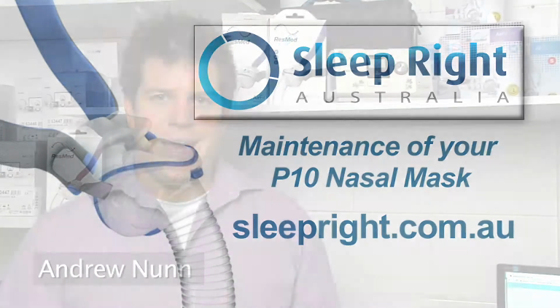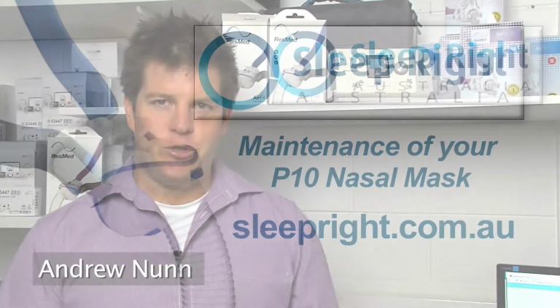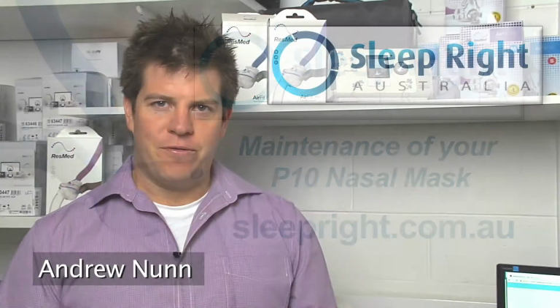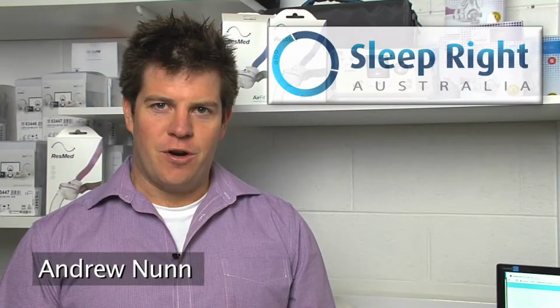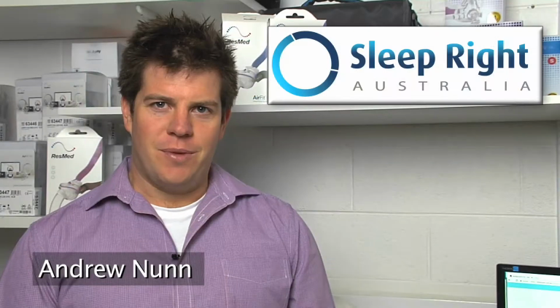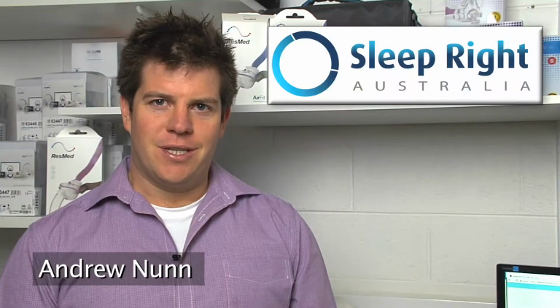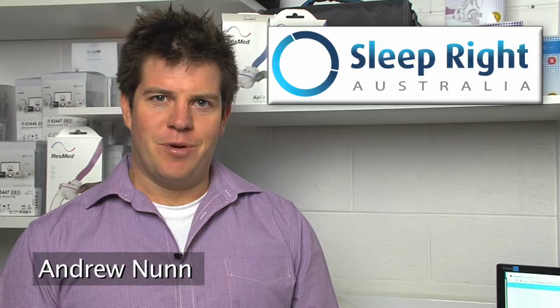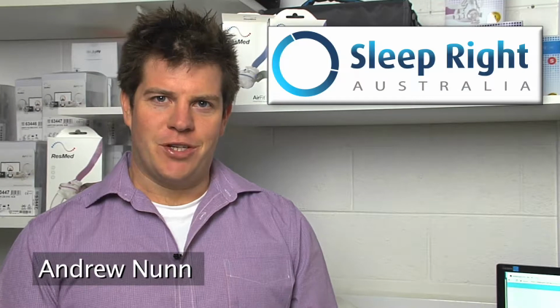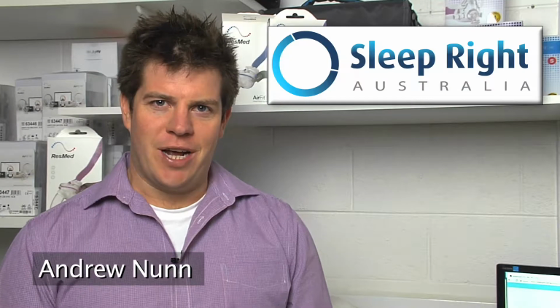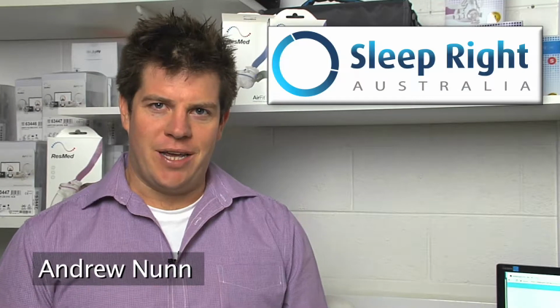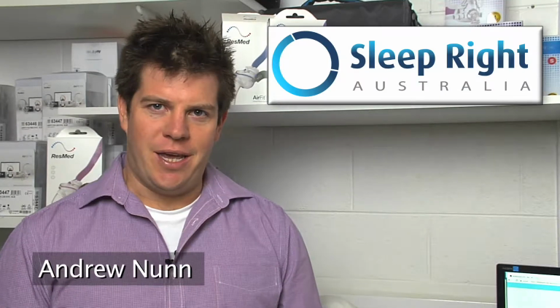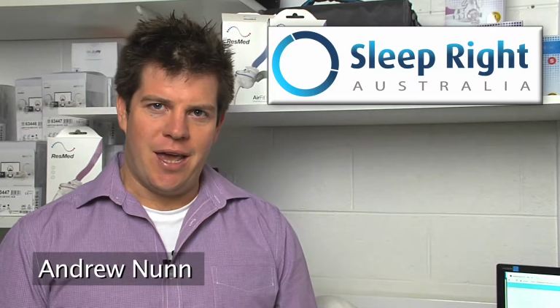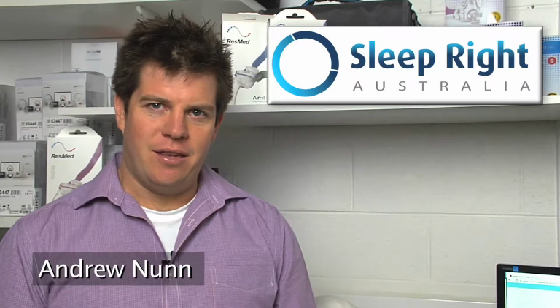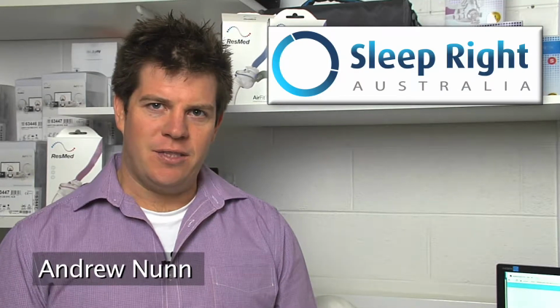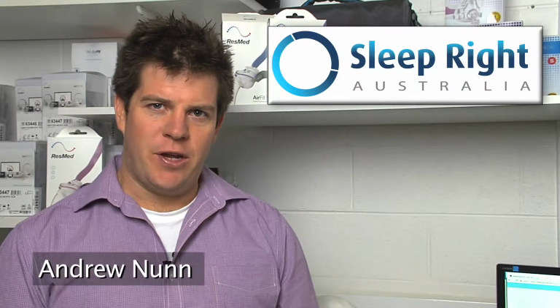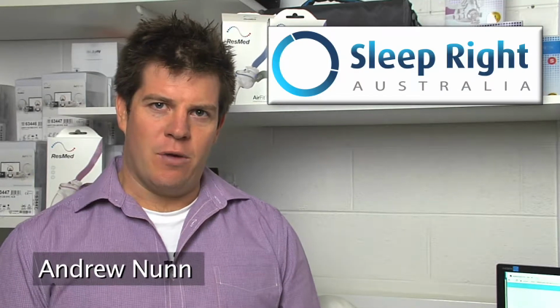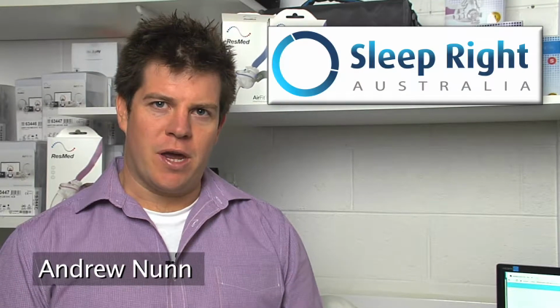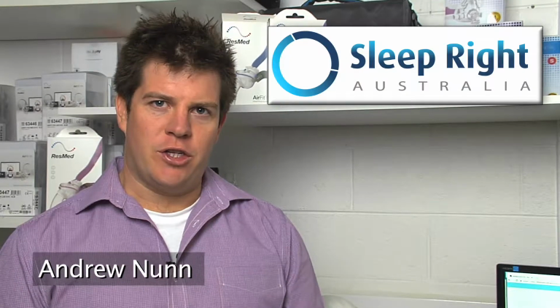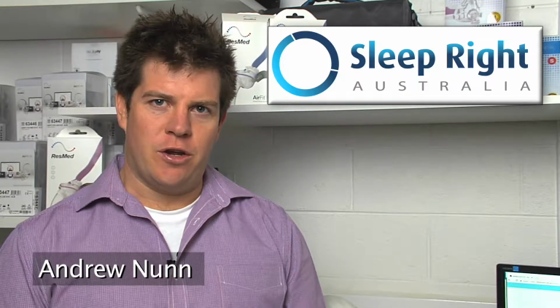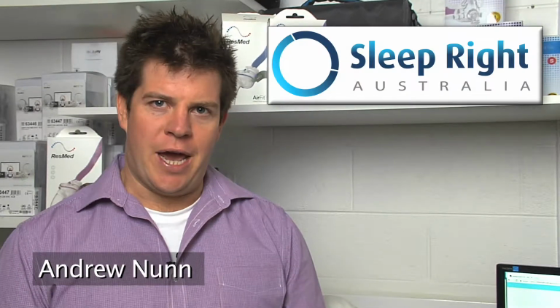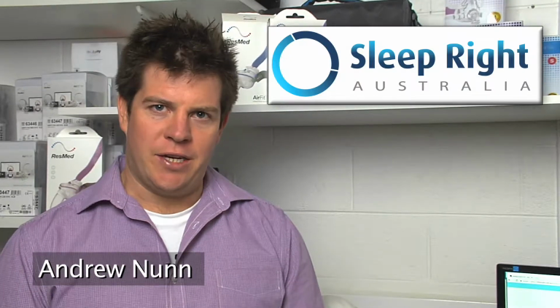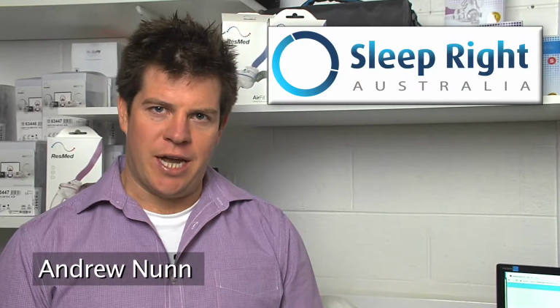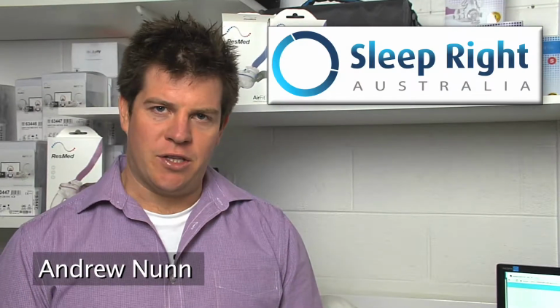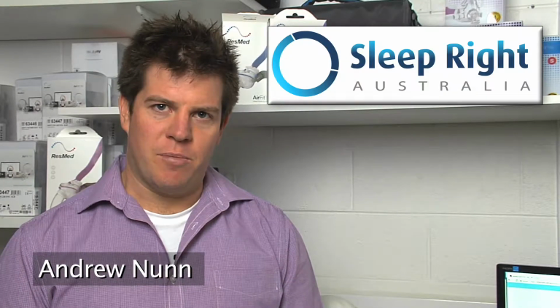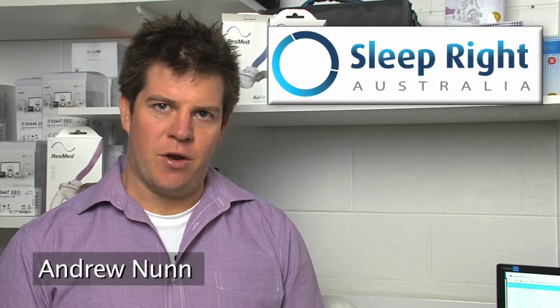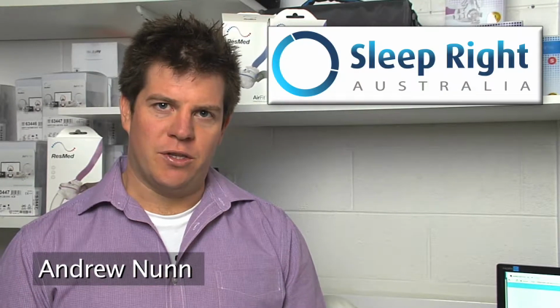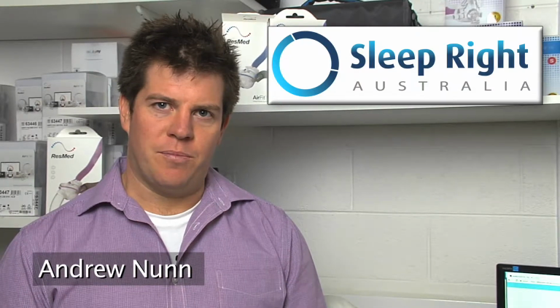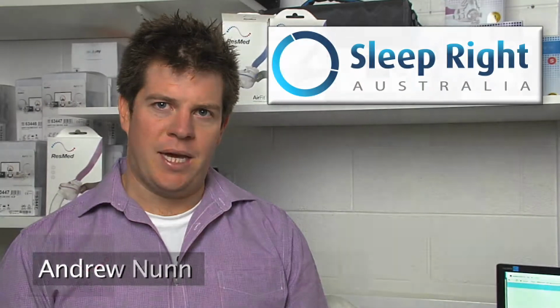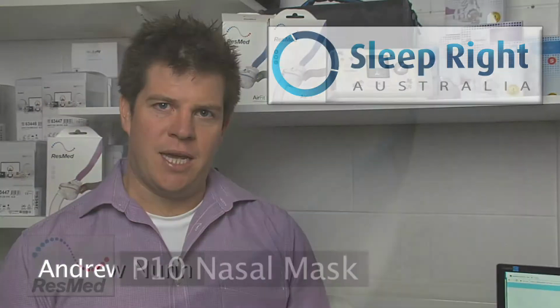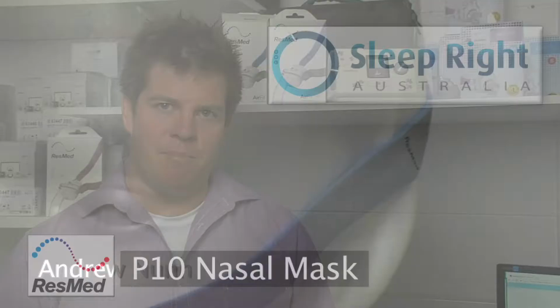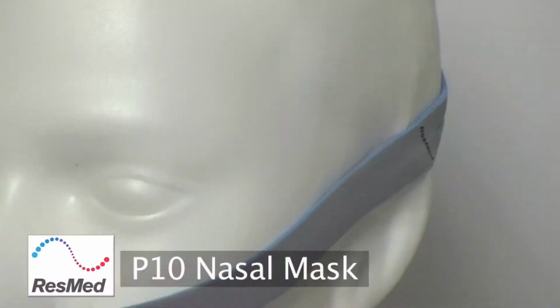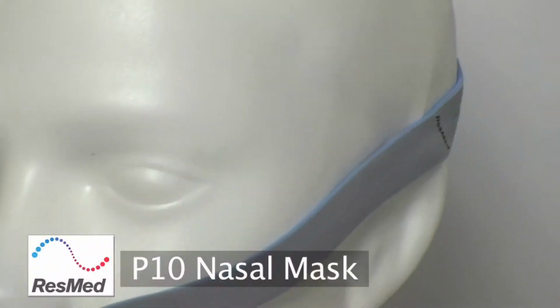Andrew from SleepRite Australia here, and in this video we're going to show you how to change the components of the P10 mask.